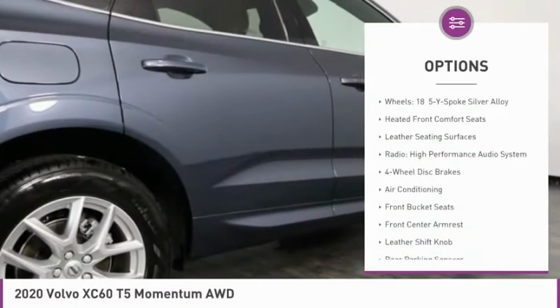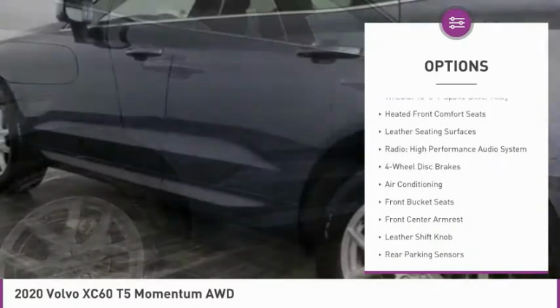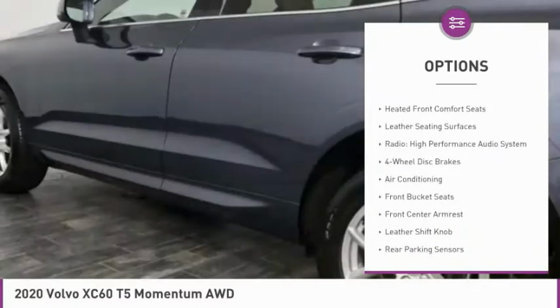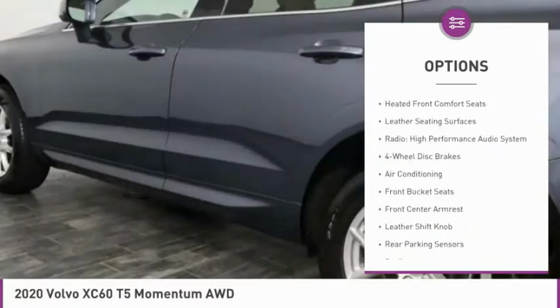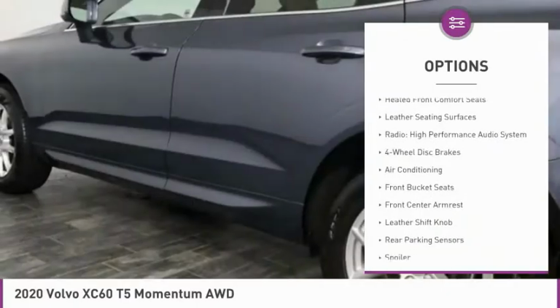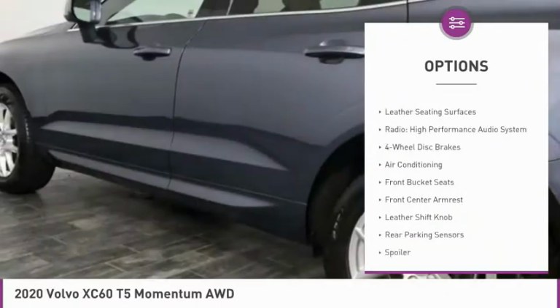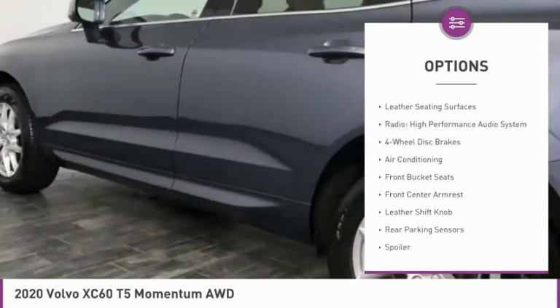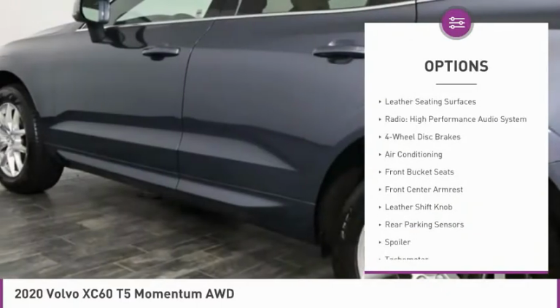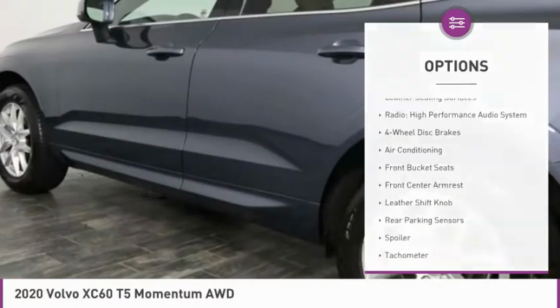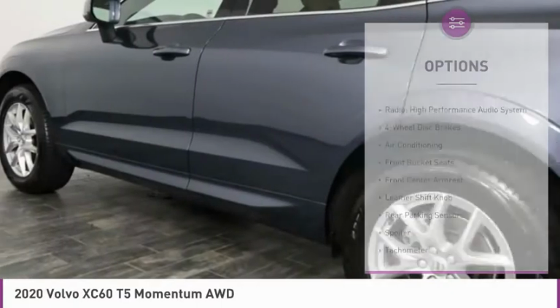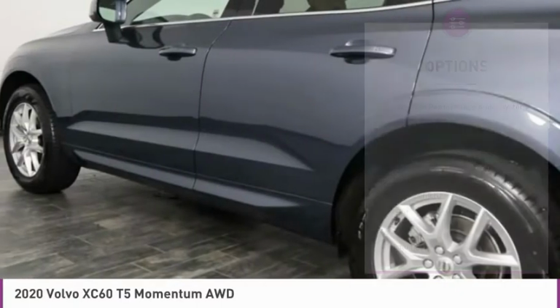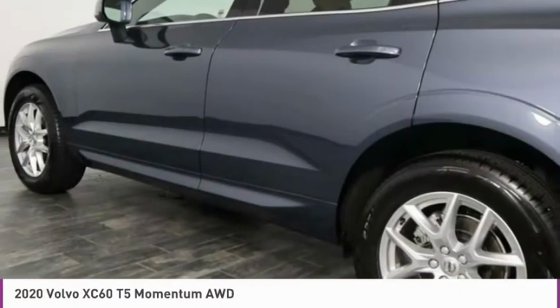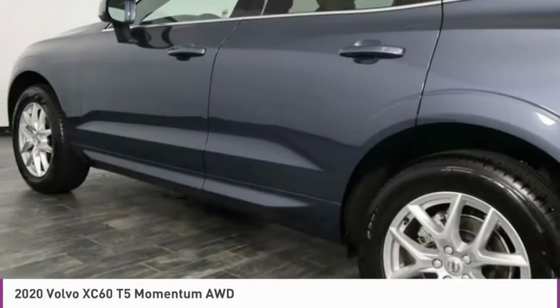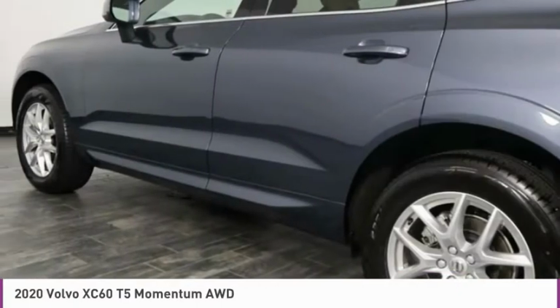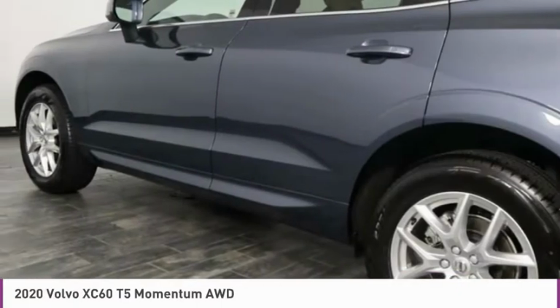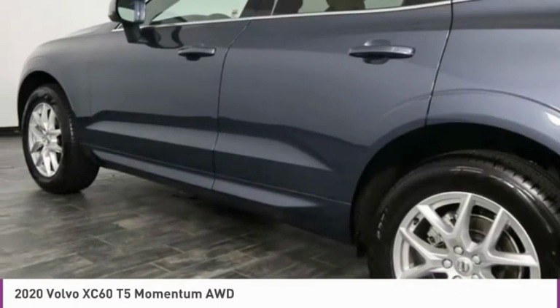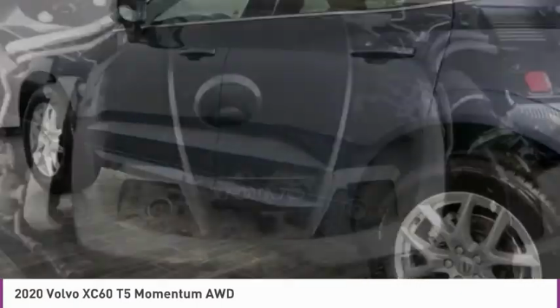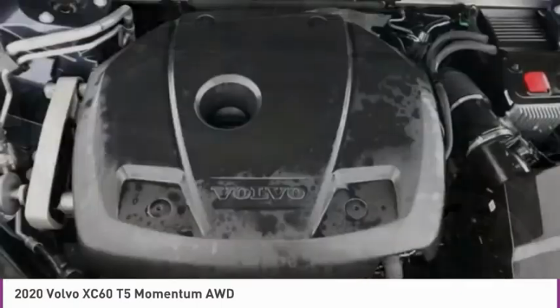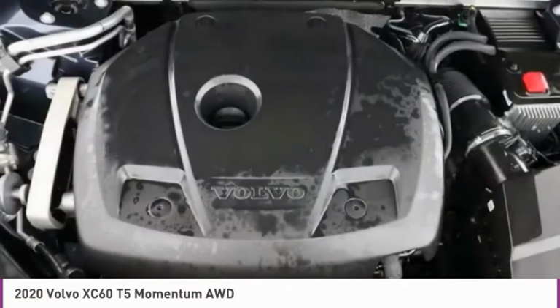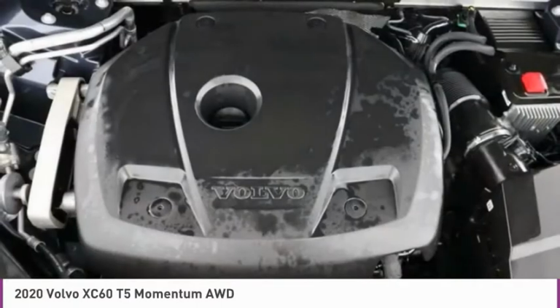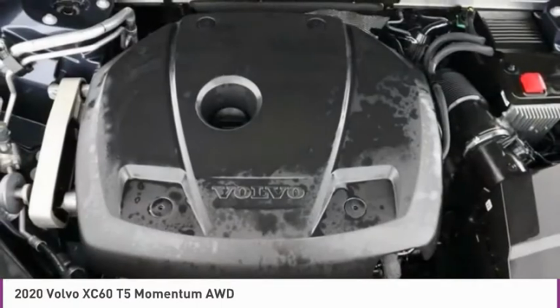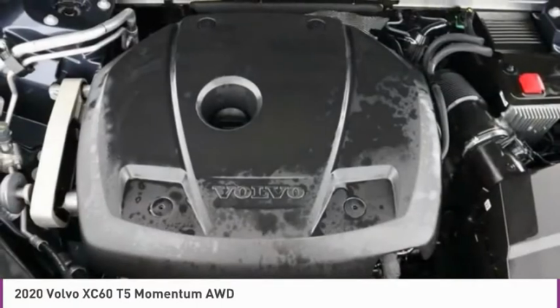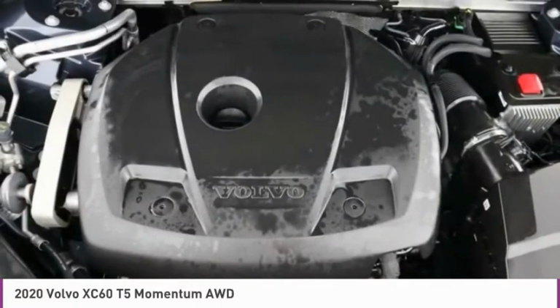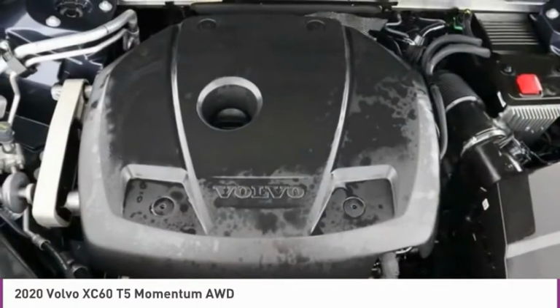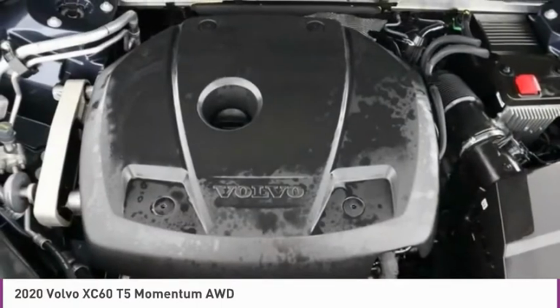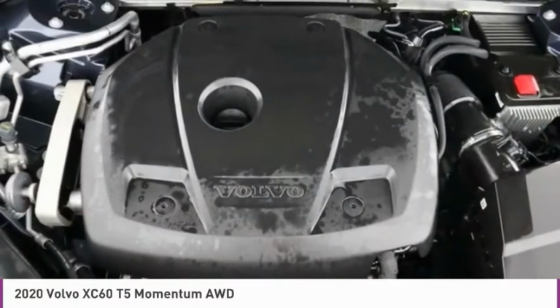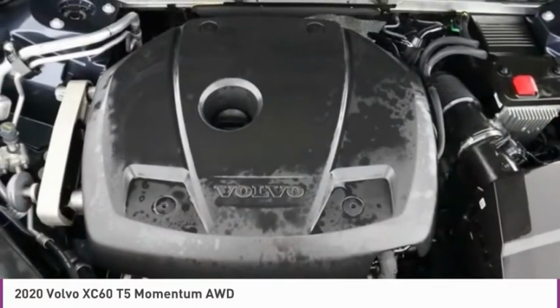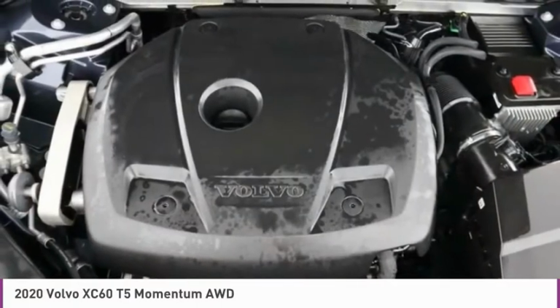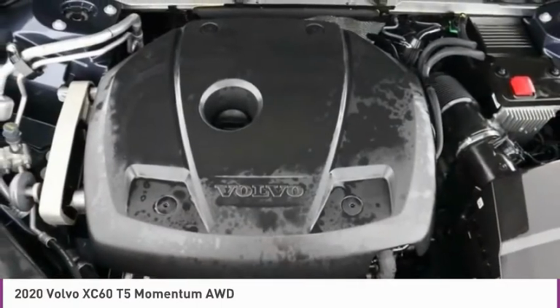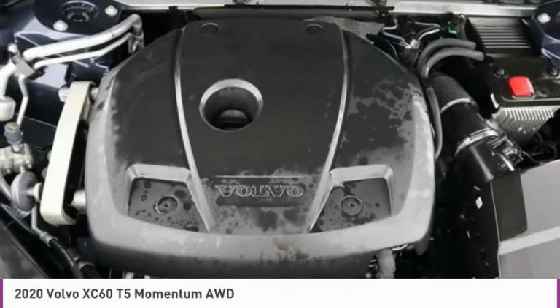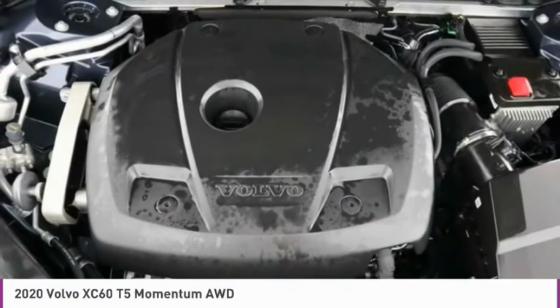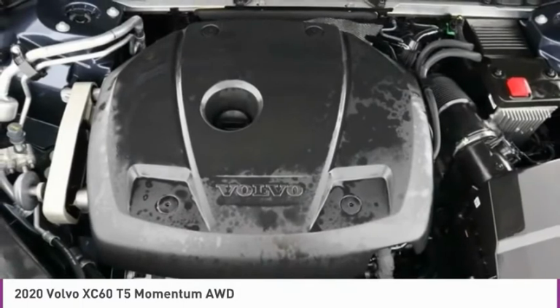Power moonroof, heated front seats, low-tire pressure warning, power windows, power steering.